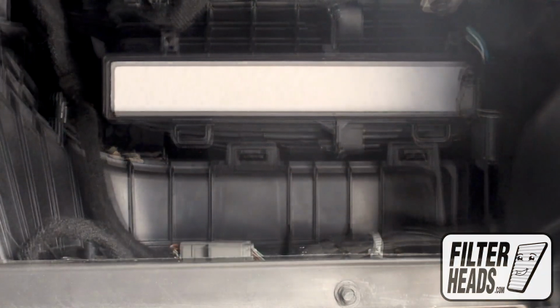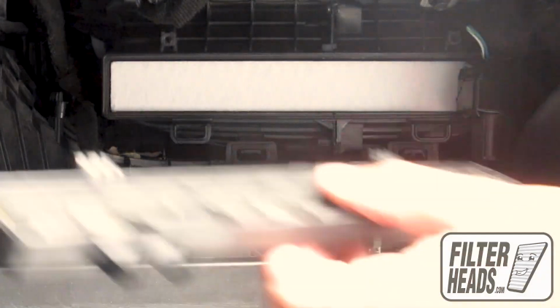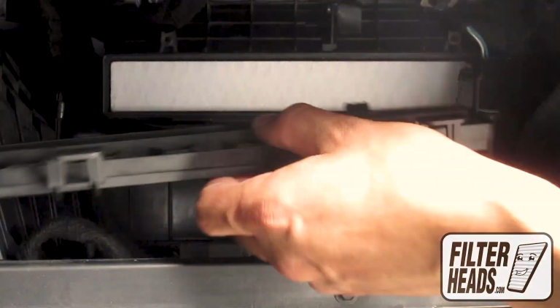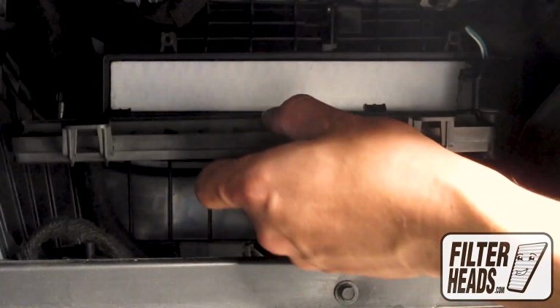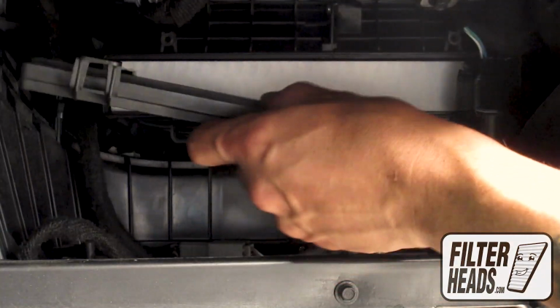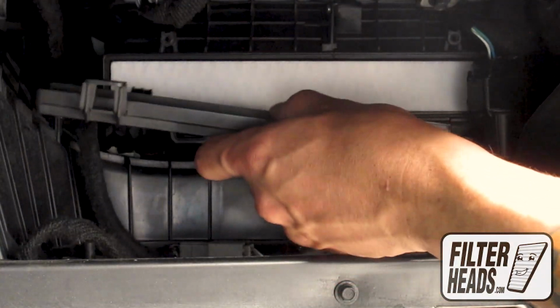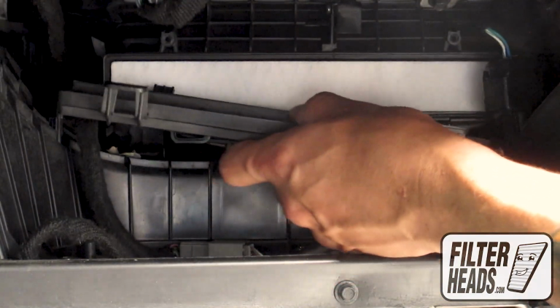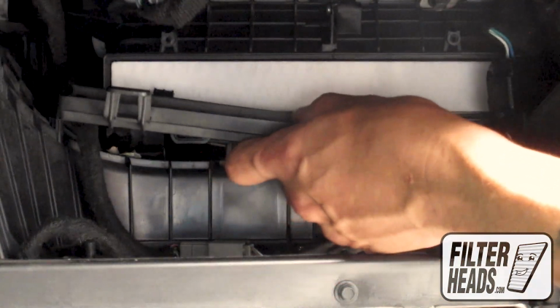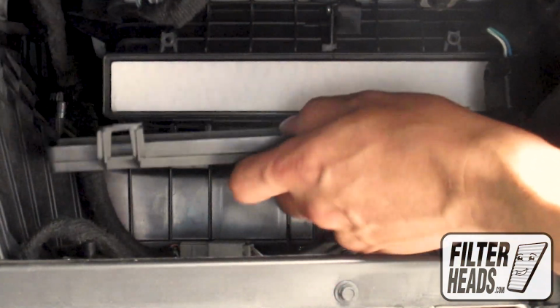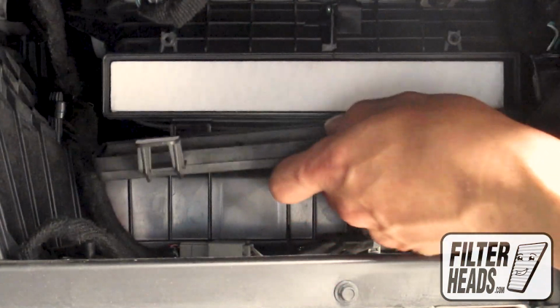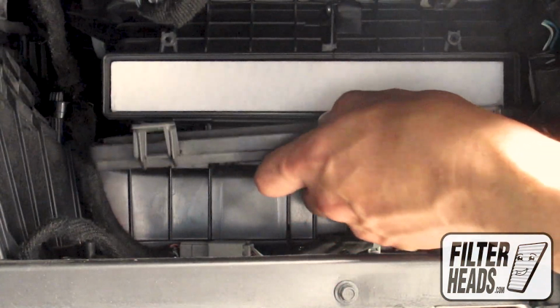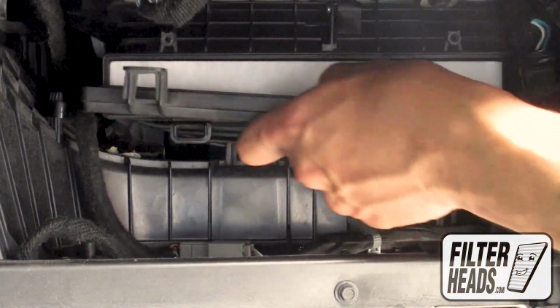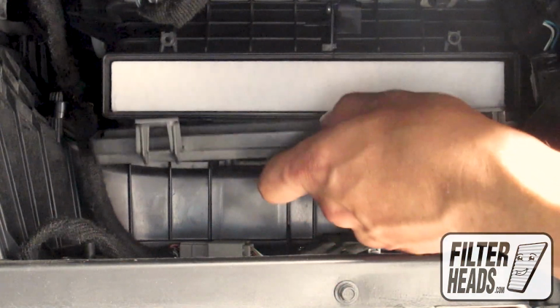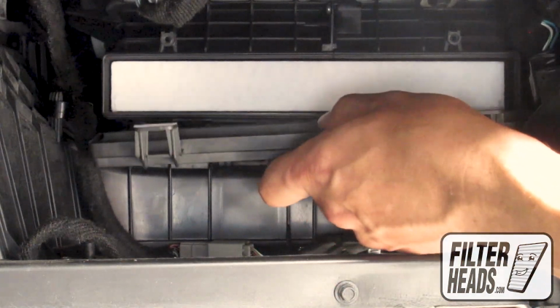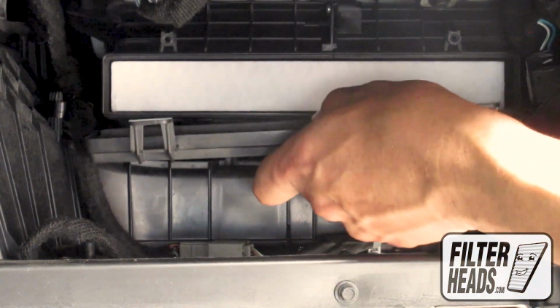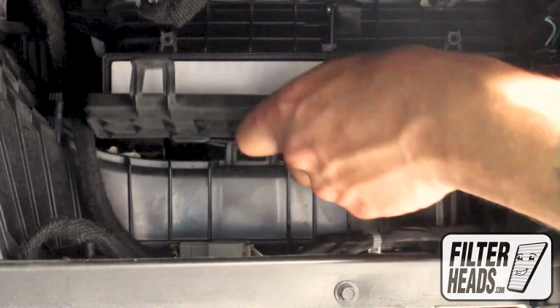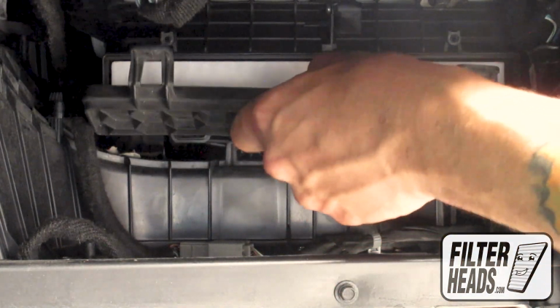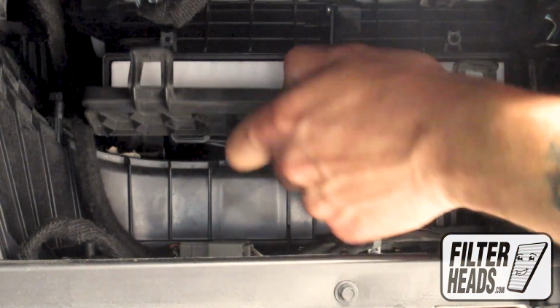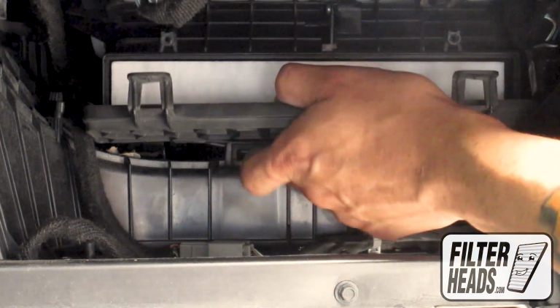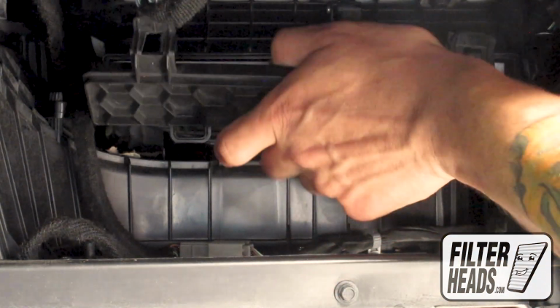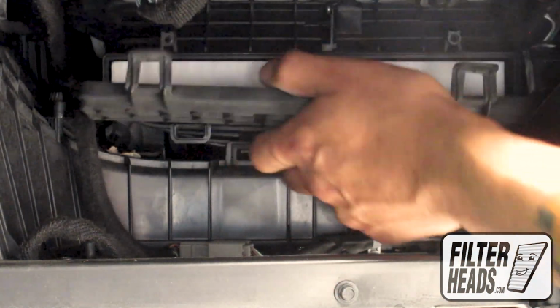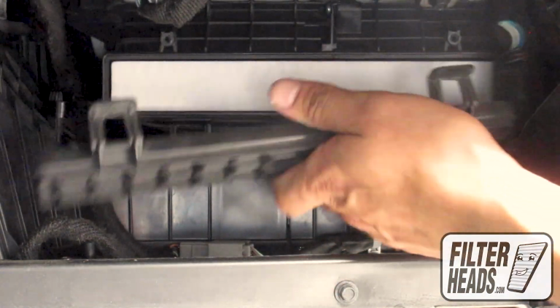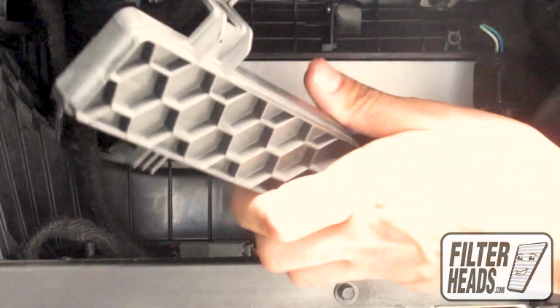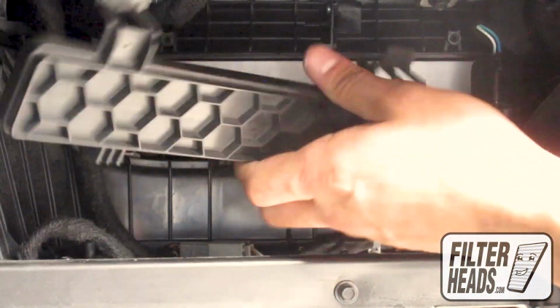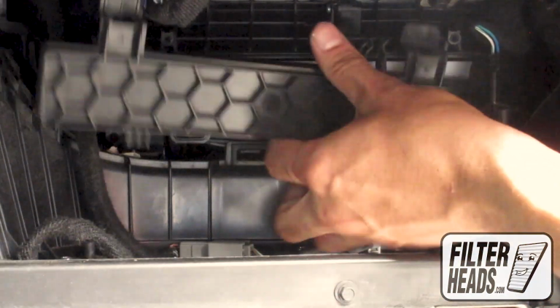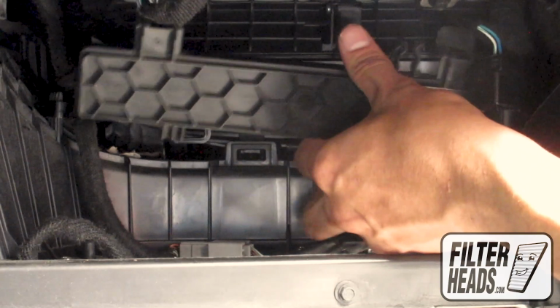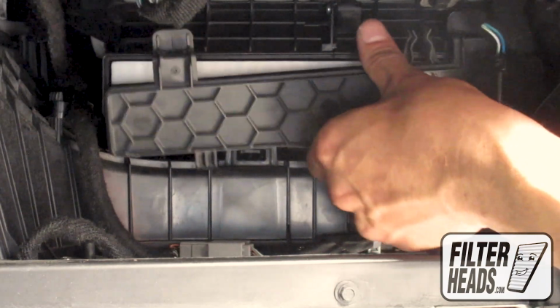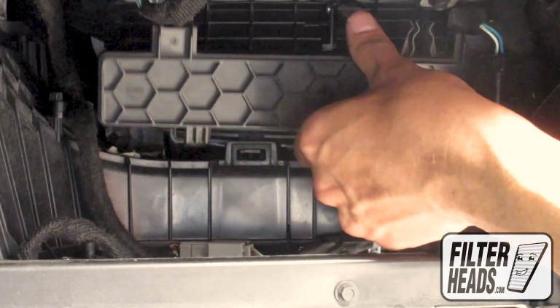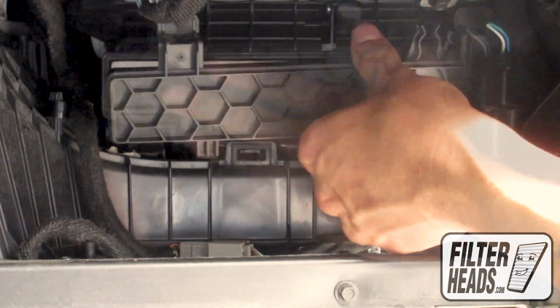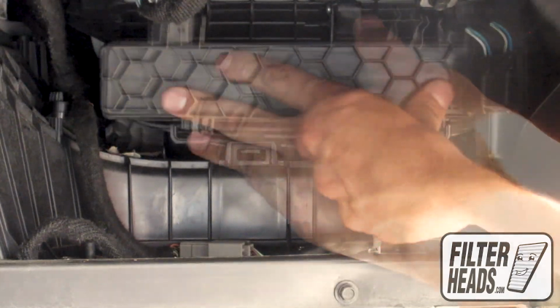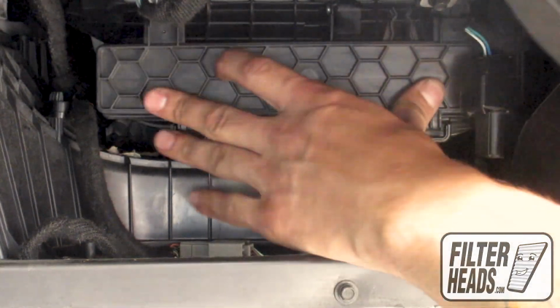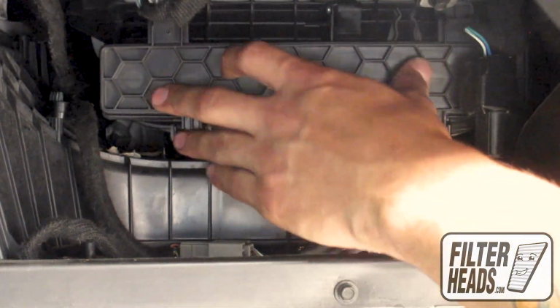Reinstall the filter door by threading the bottom tabs into their catch first, then press to lock the top.